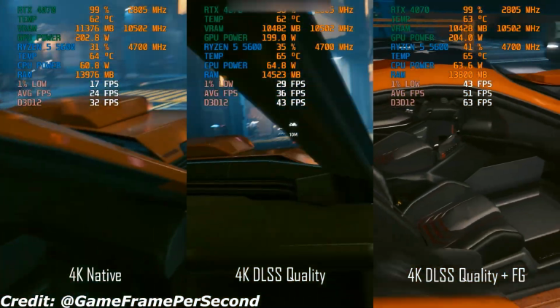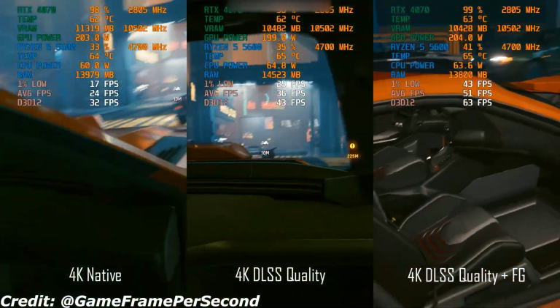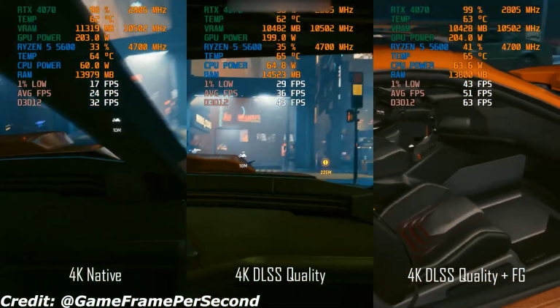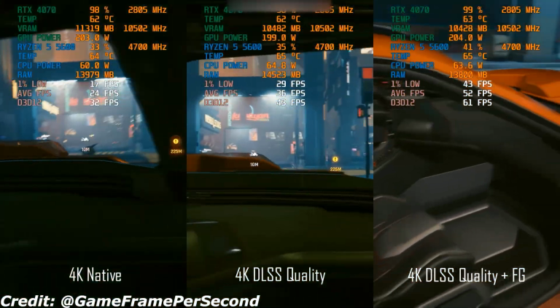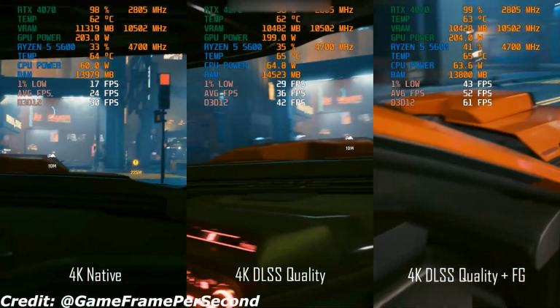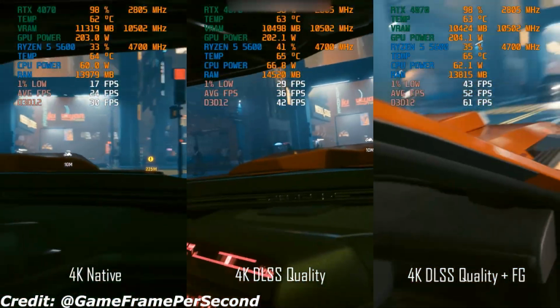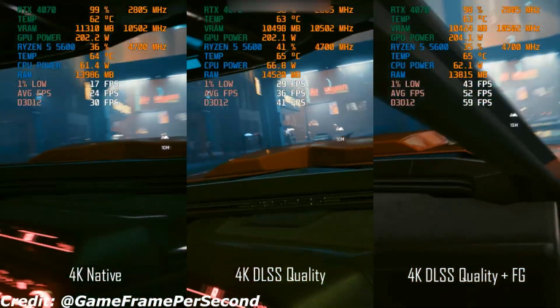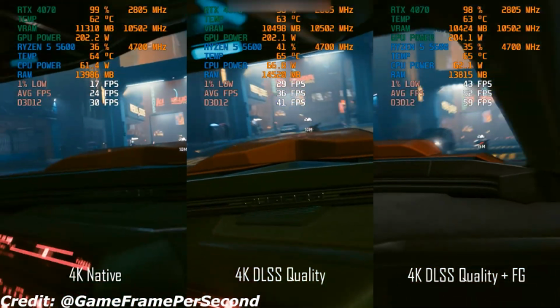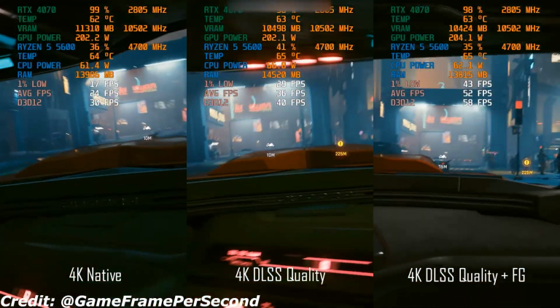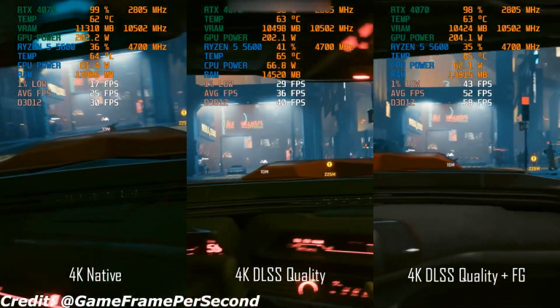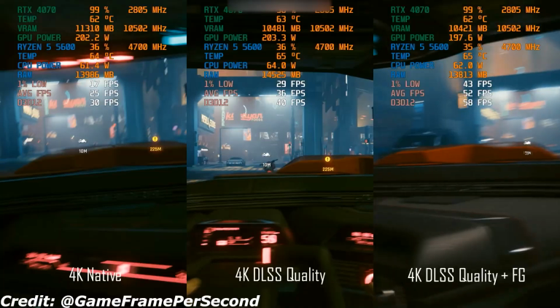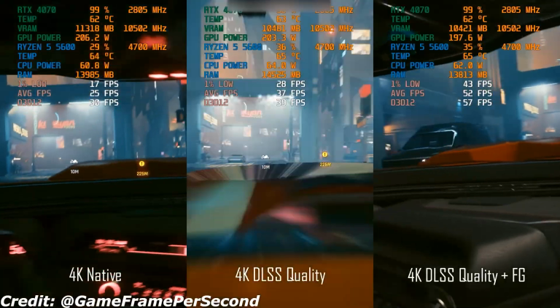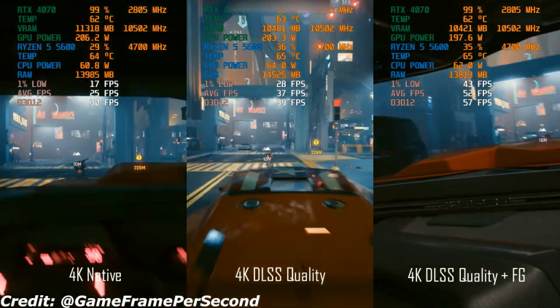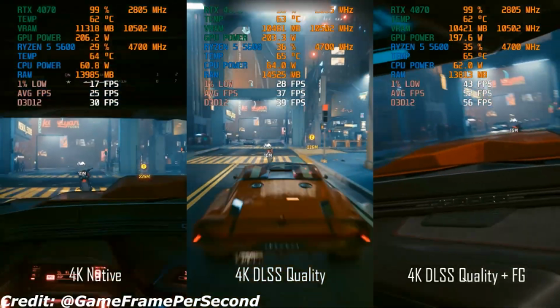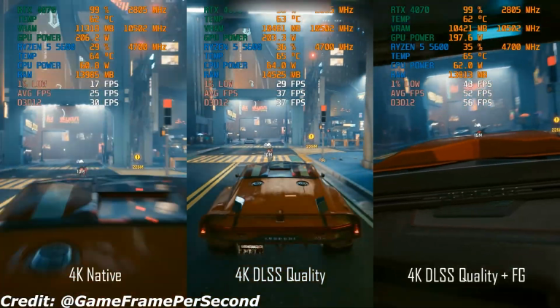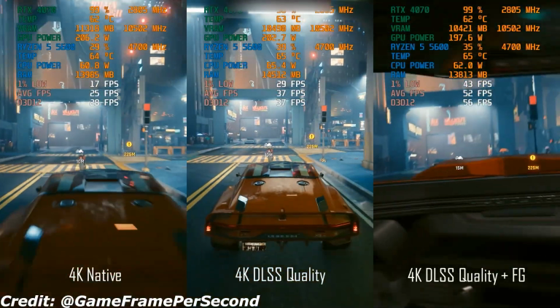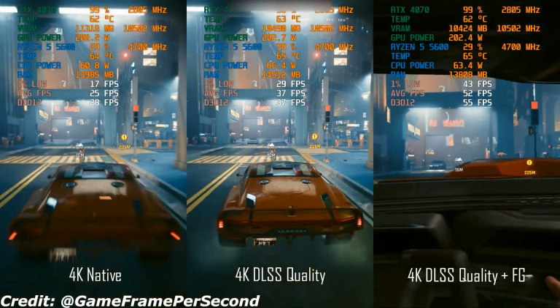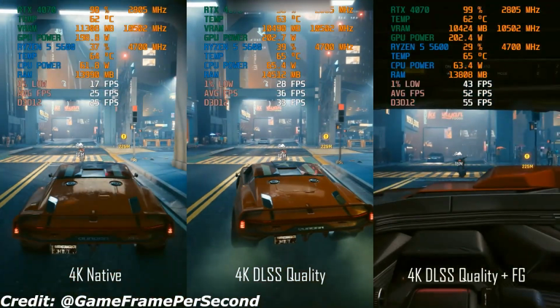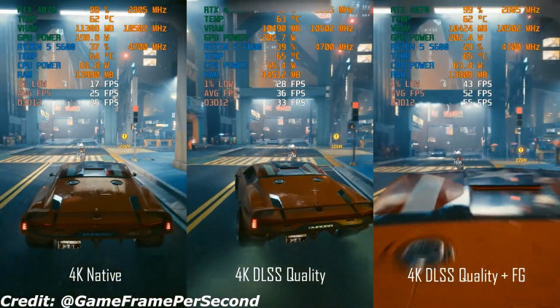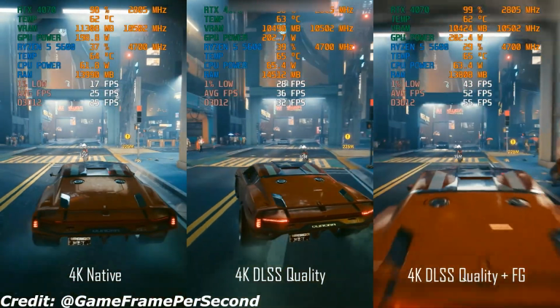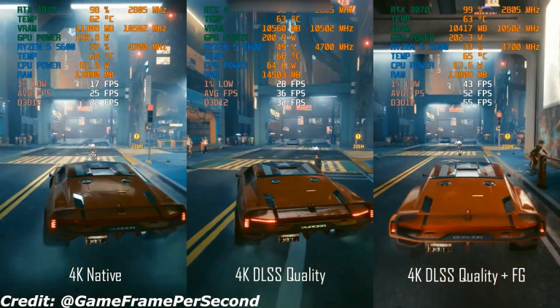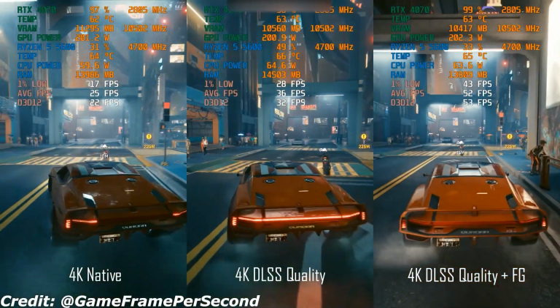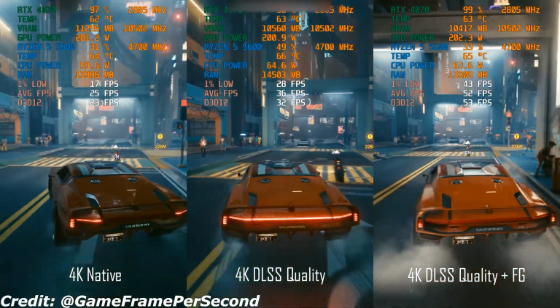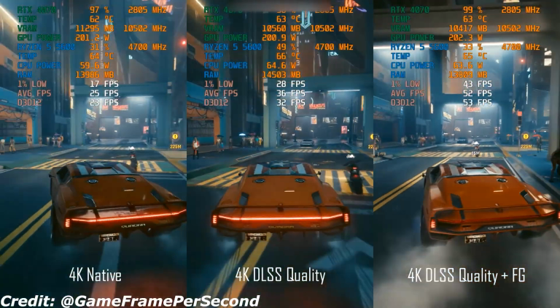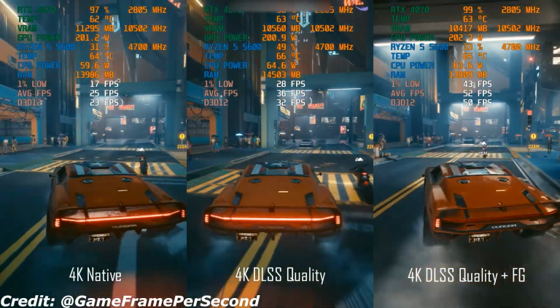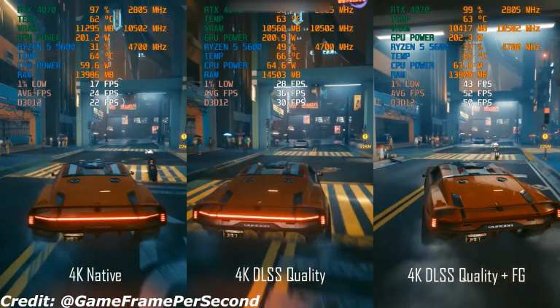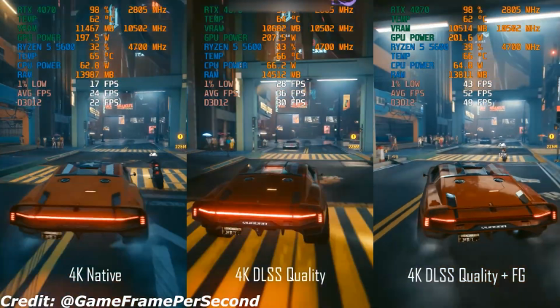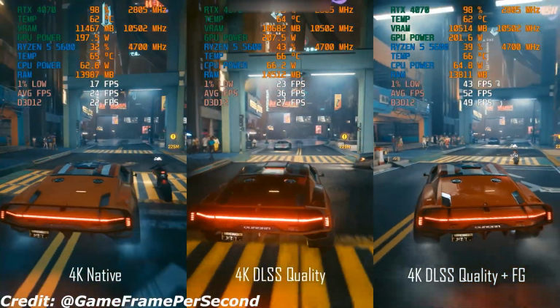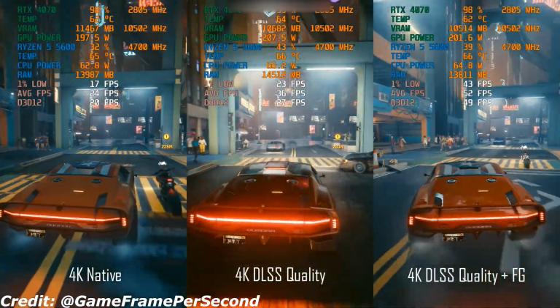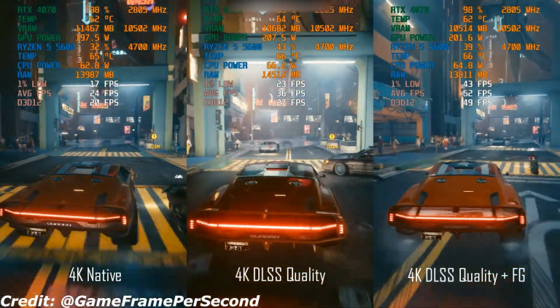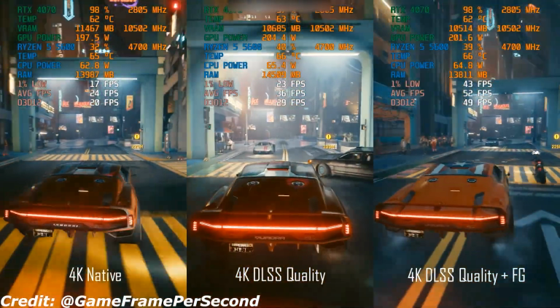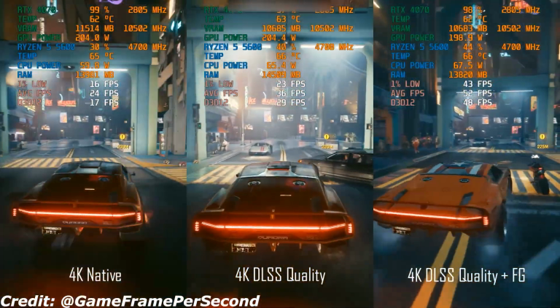They won't max out every game at ultra settings, but for a smooth 4K experience without spending a fortune, they're the way to go.